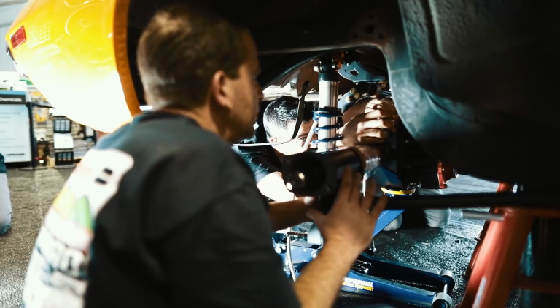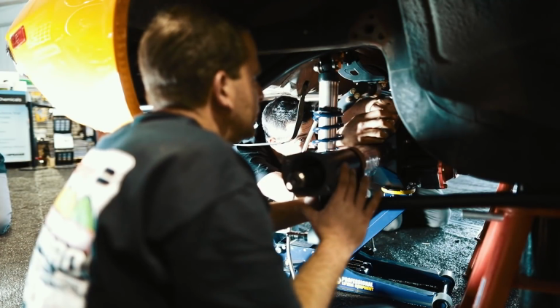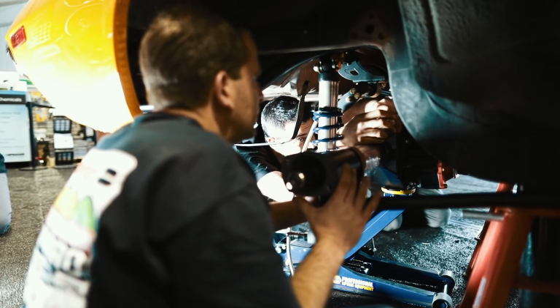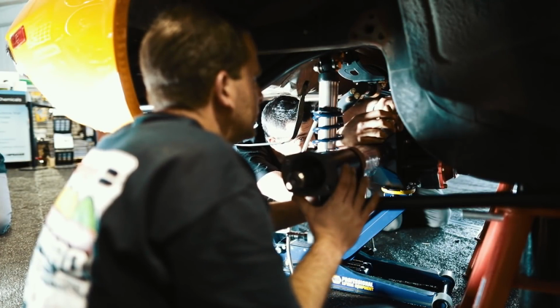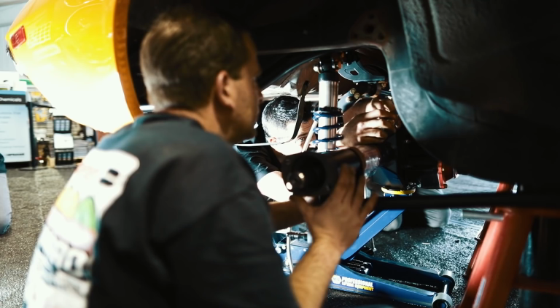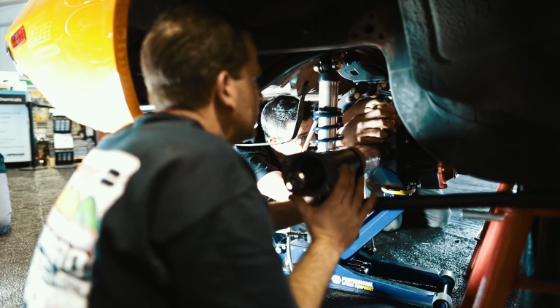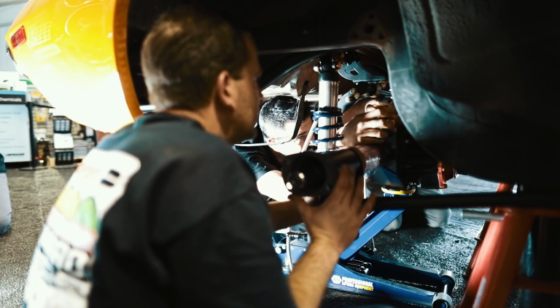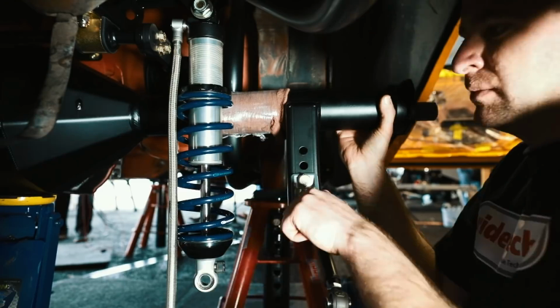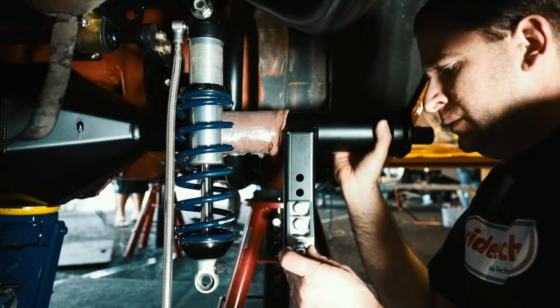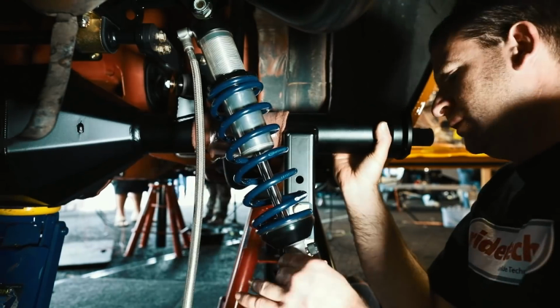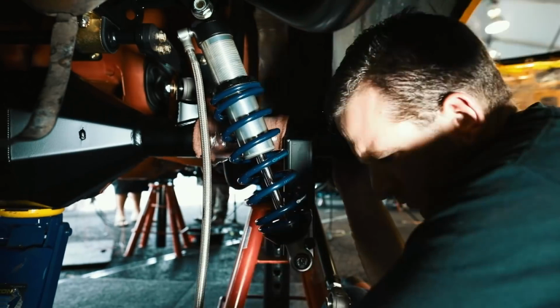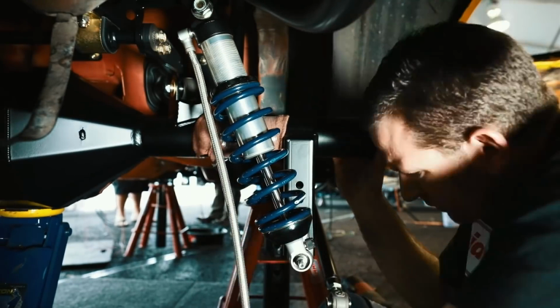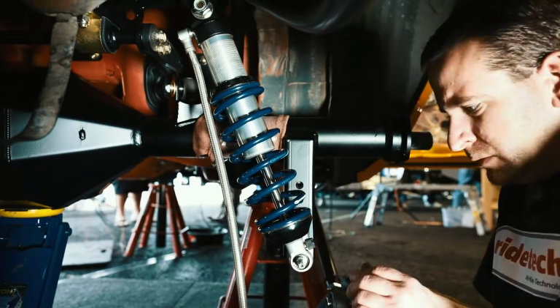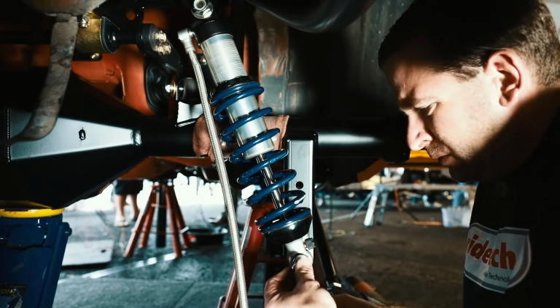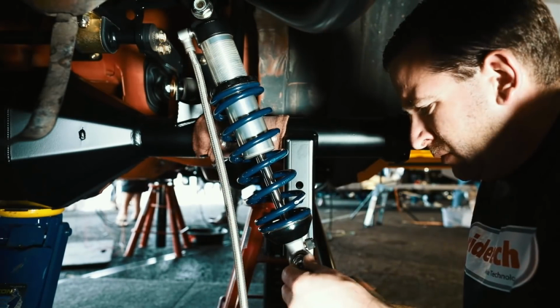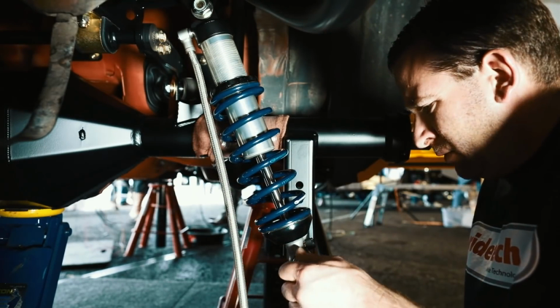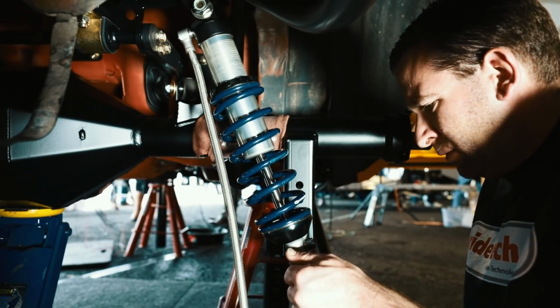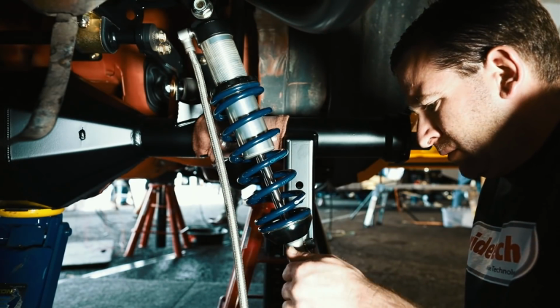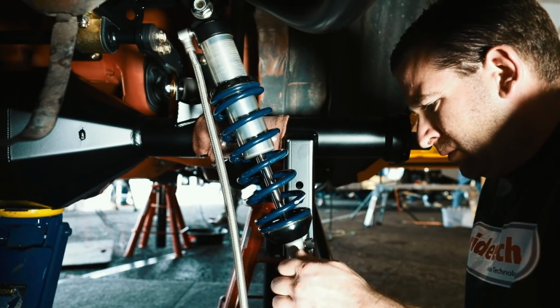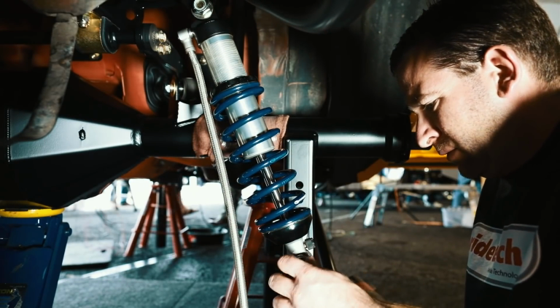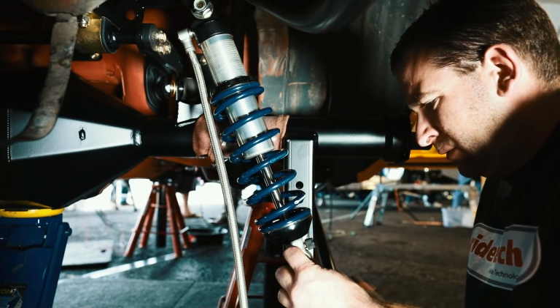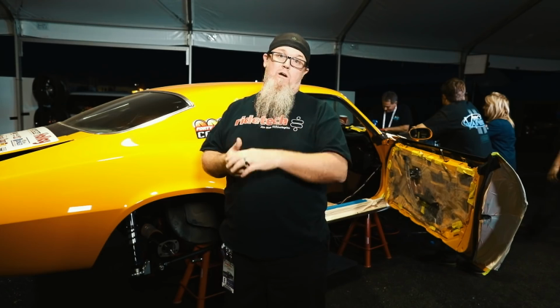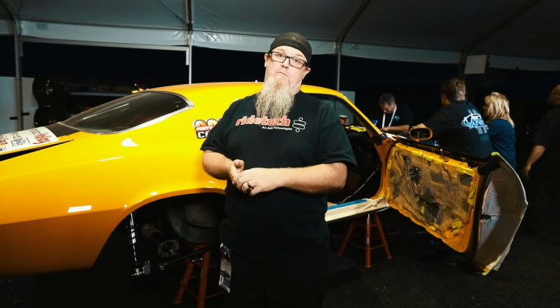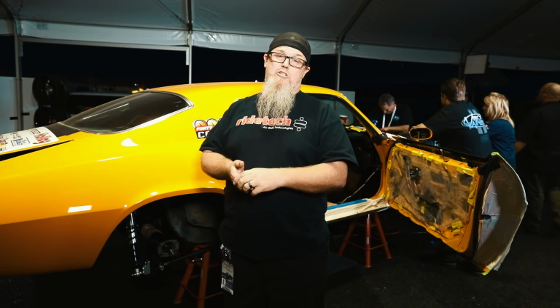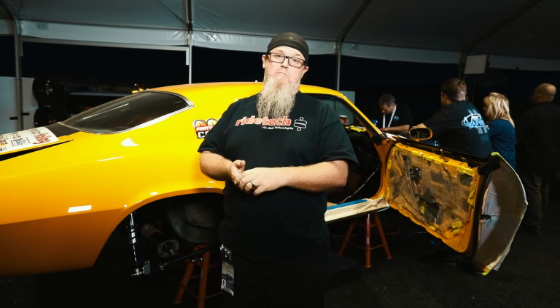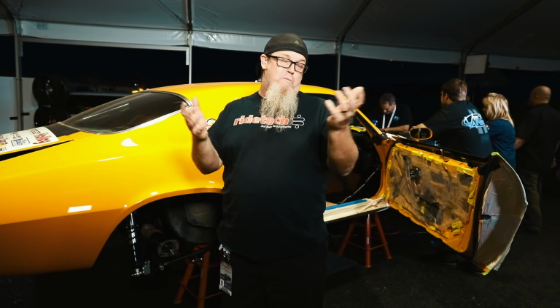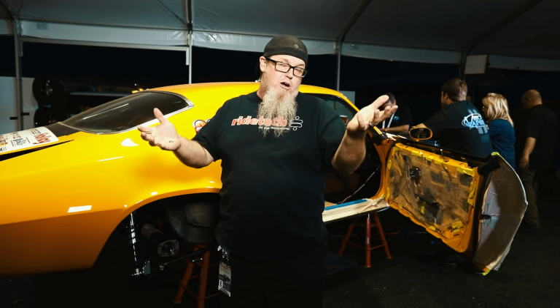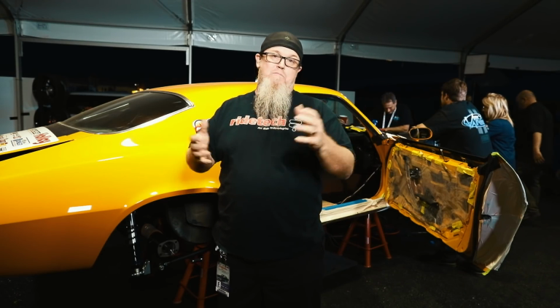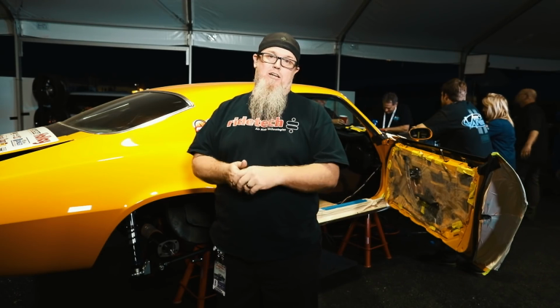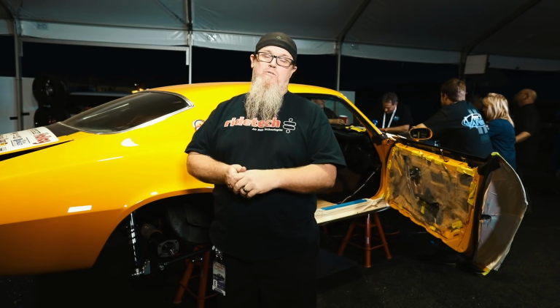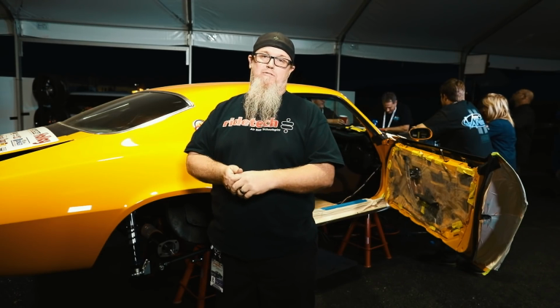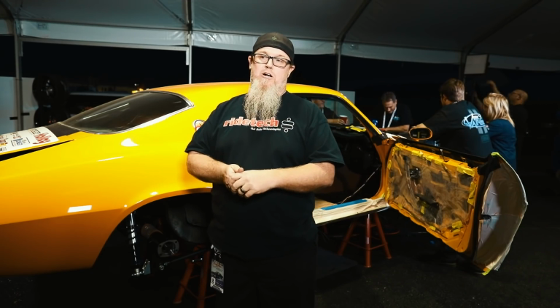And of course, we can't forget there are big bare brakes that are going to get bolted to the back of this as well, with an integrated emergency brake — or parking brake, if you will.